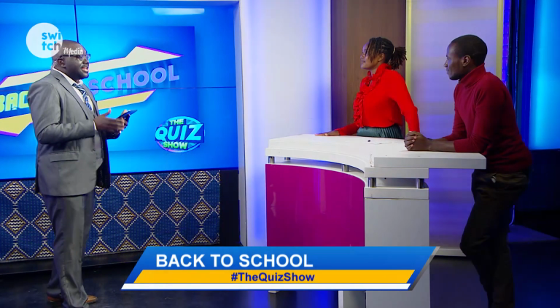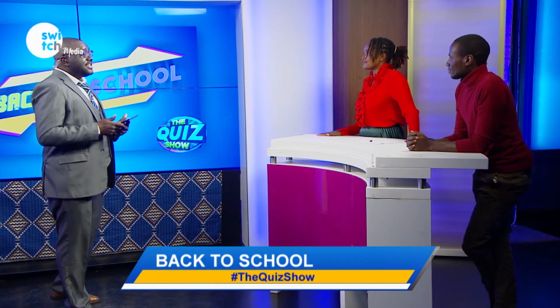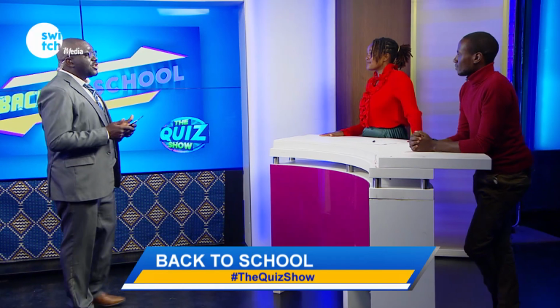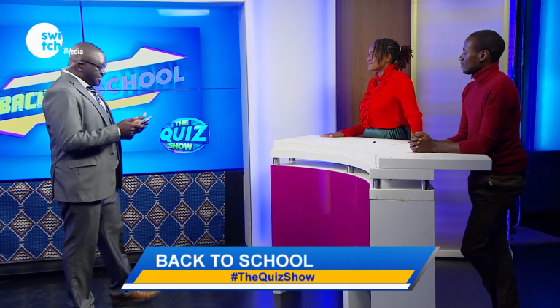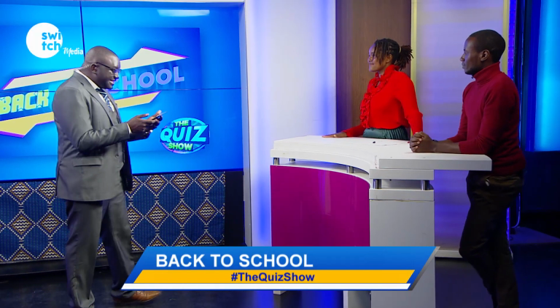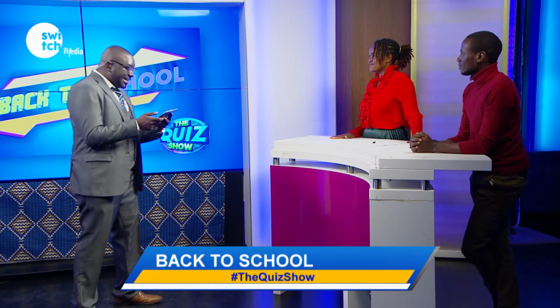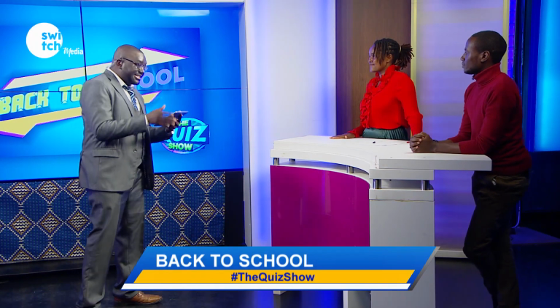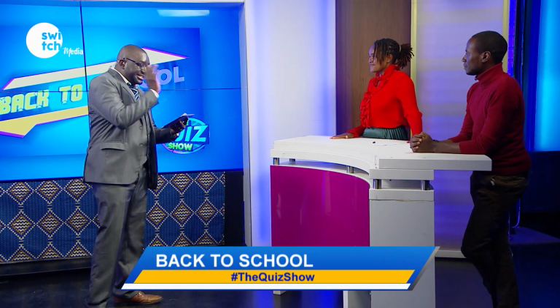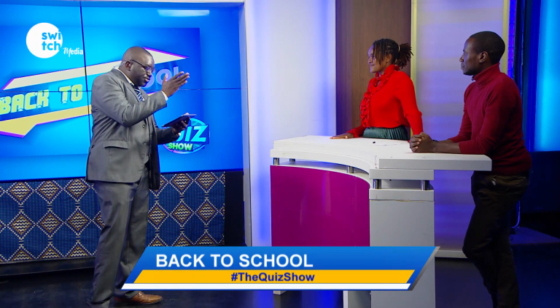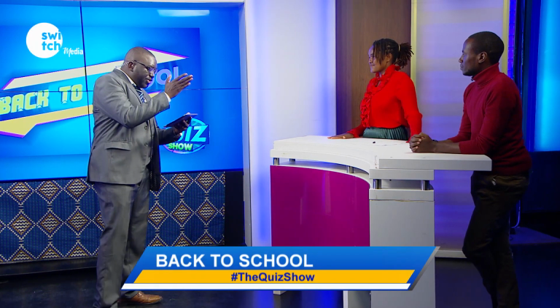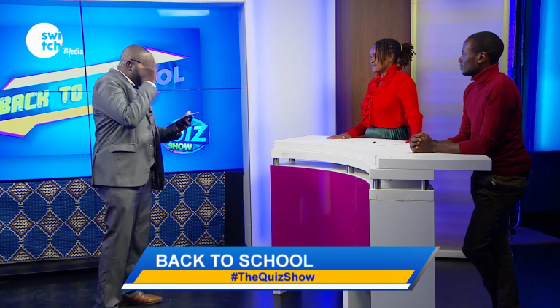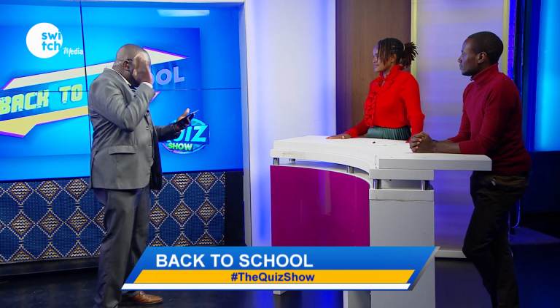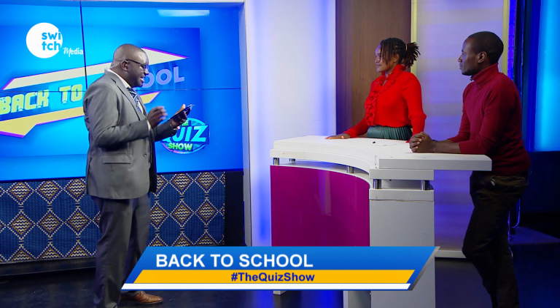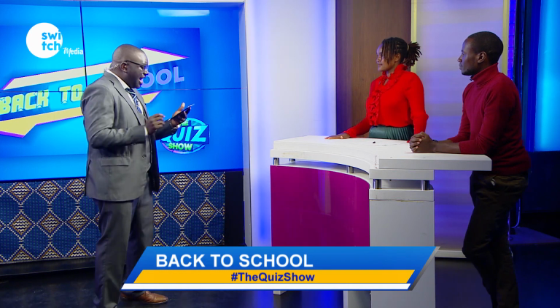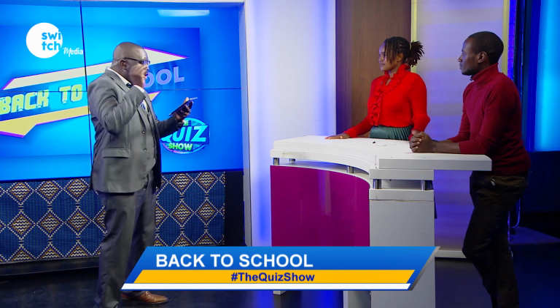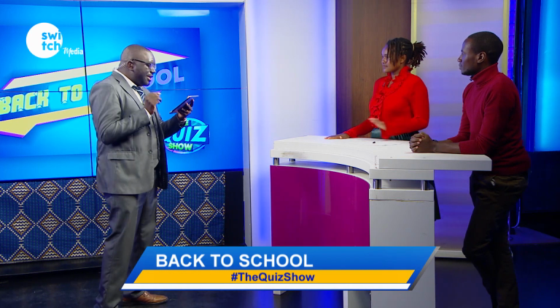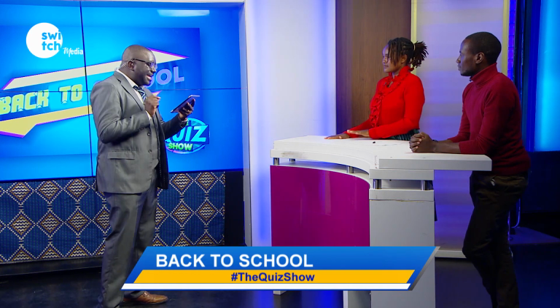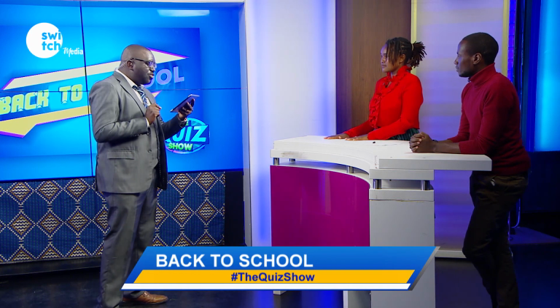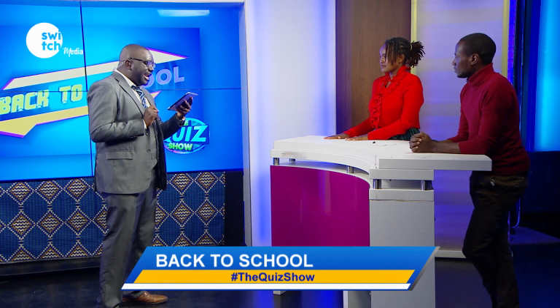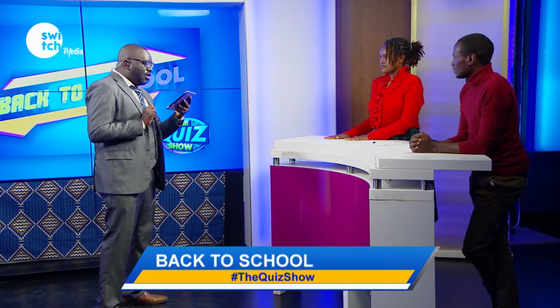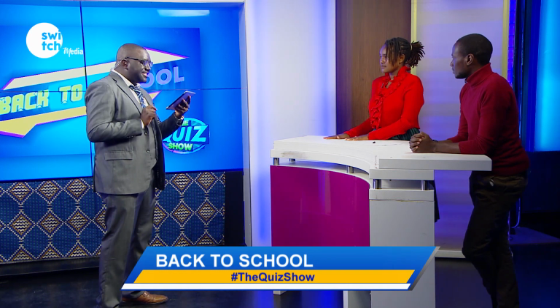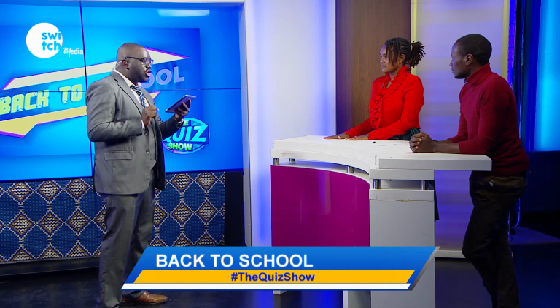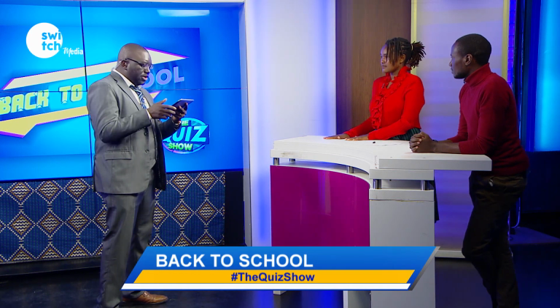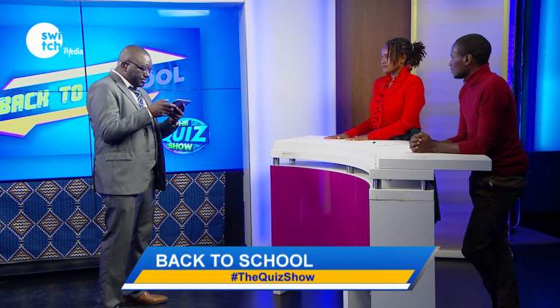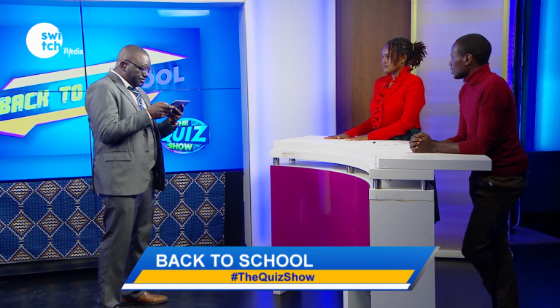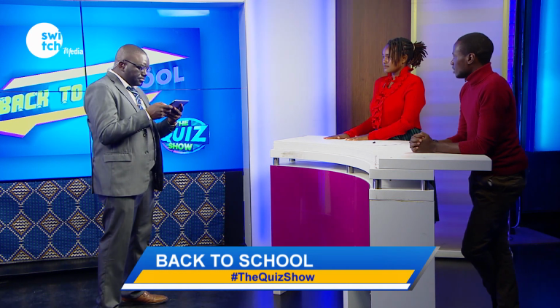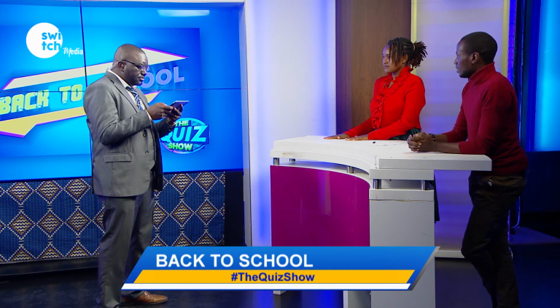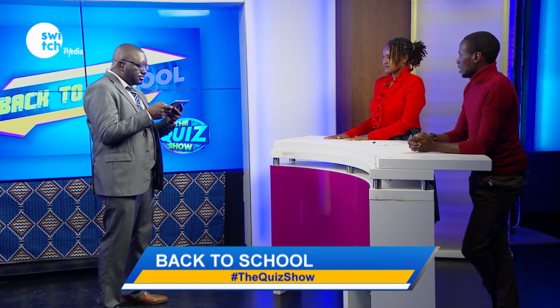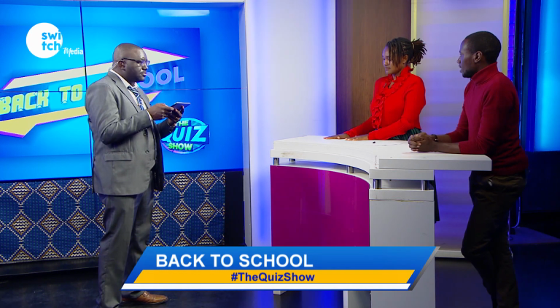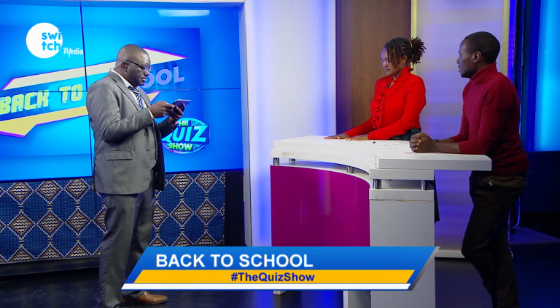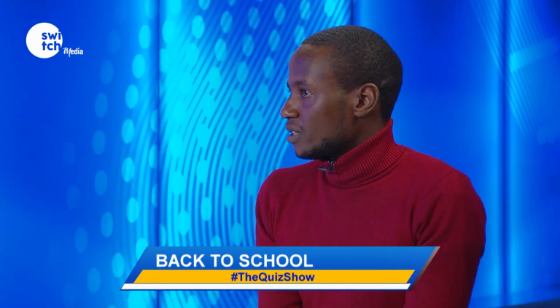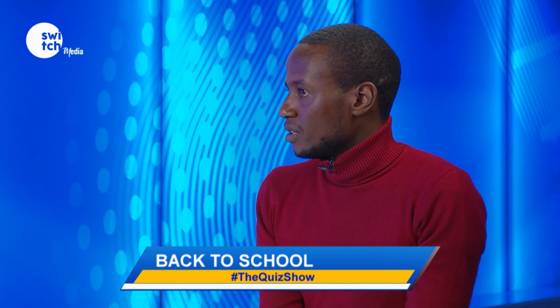Six questions, 60 seconds. I'll start with you, Ken. Time begins now. What is the outer layer of the skin called? Epidermis. Correct.